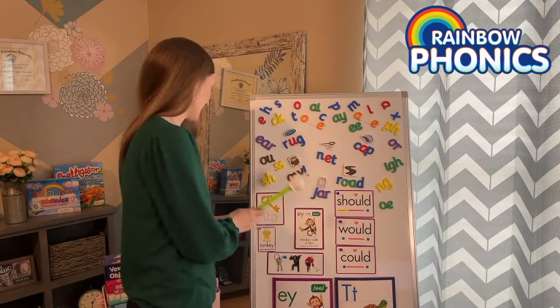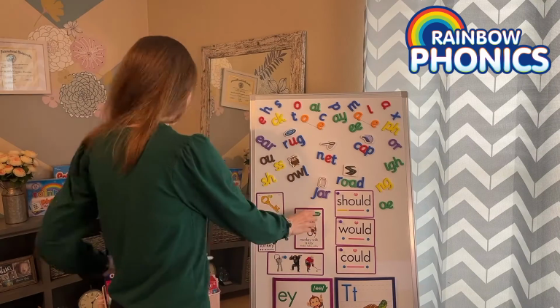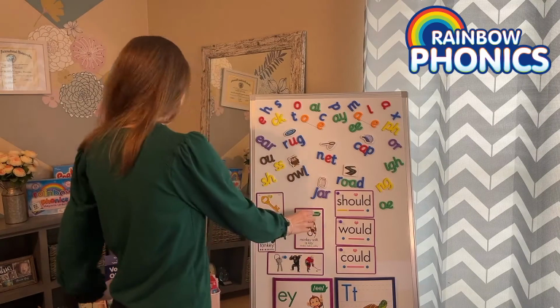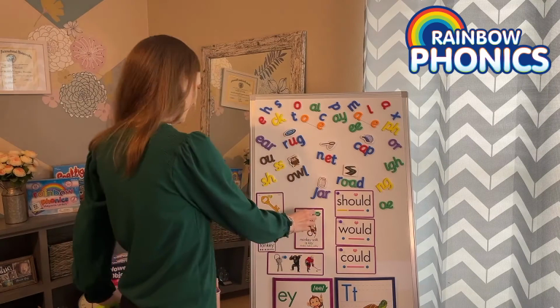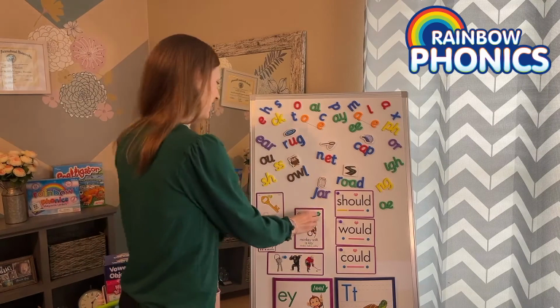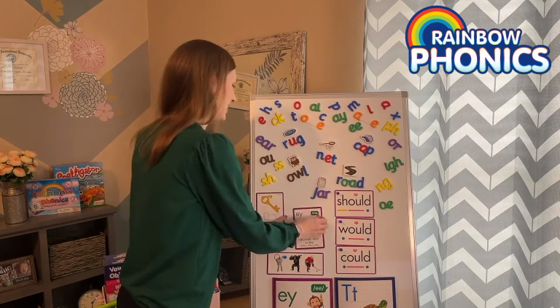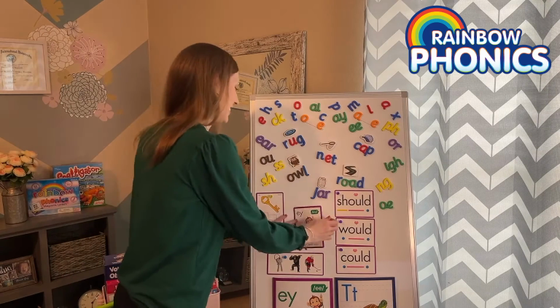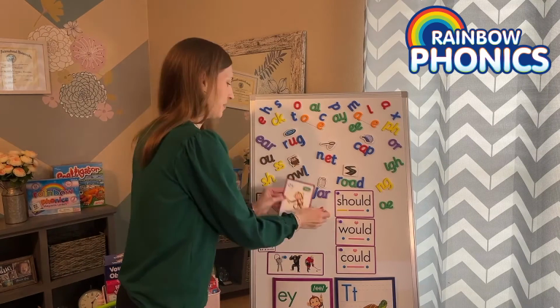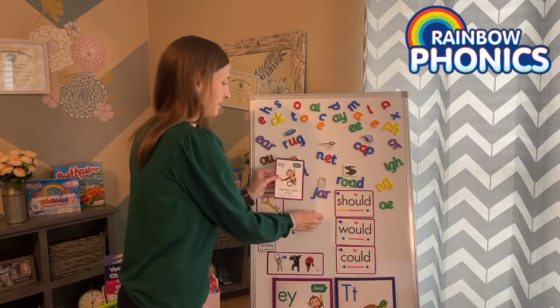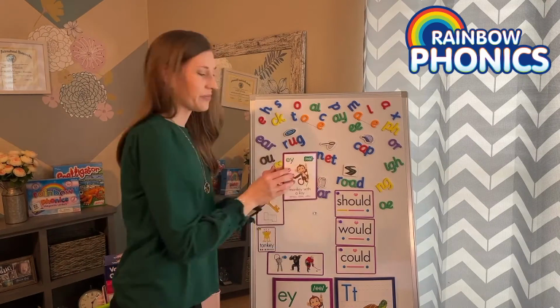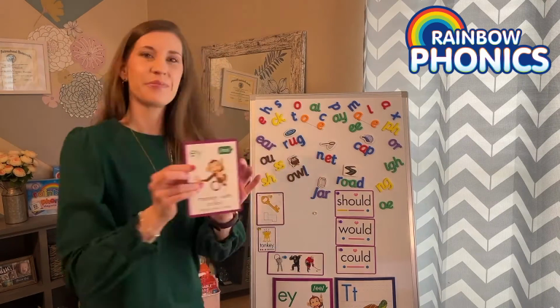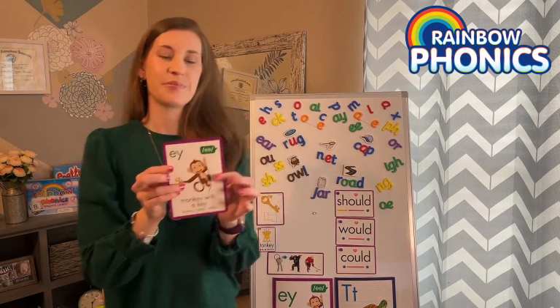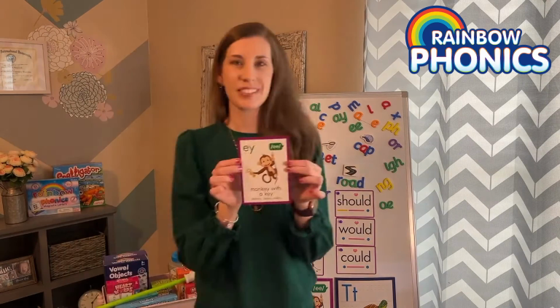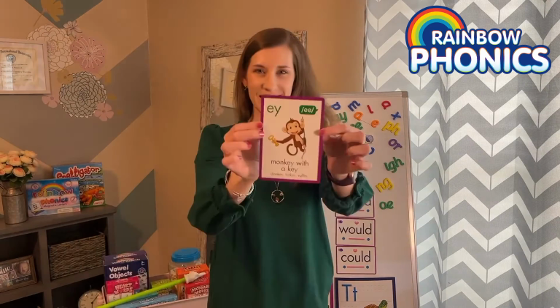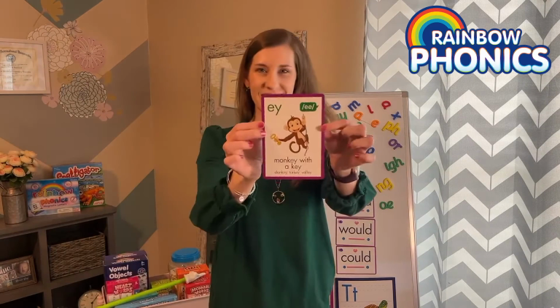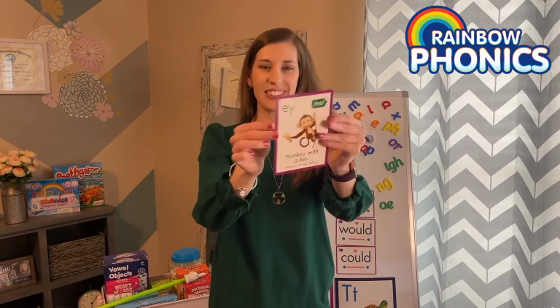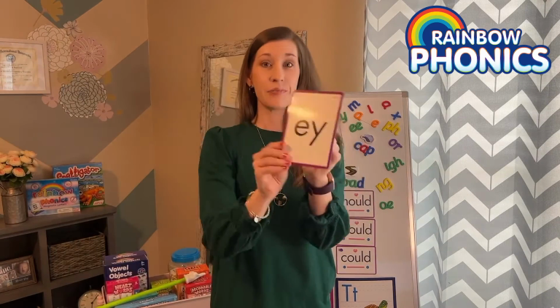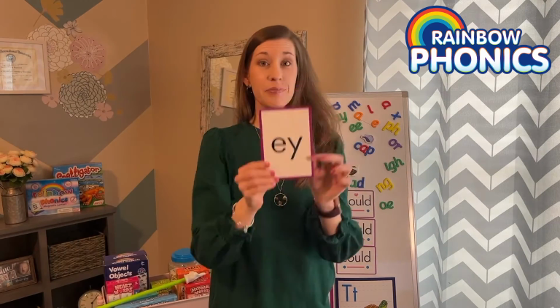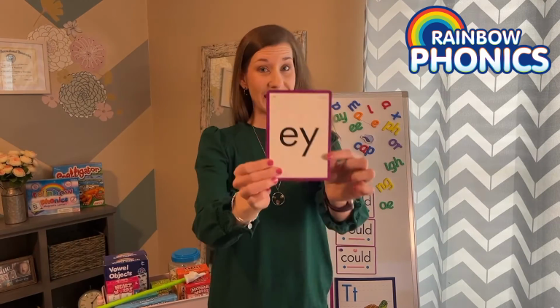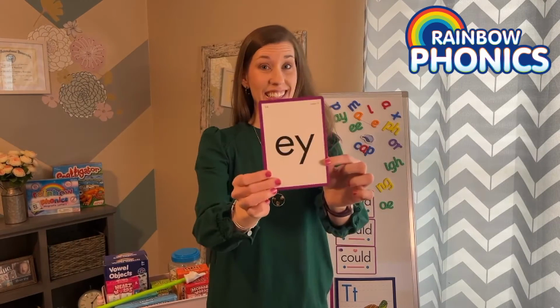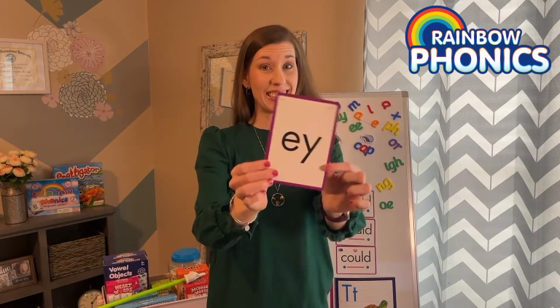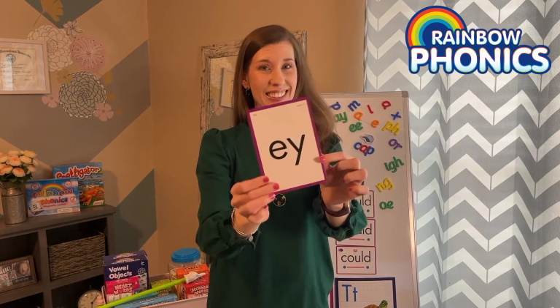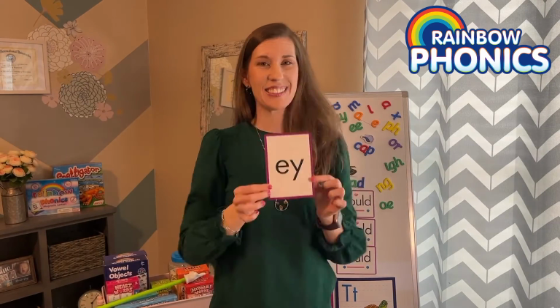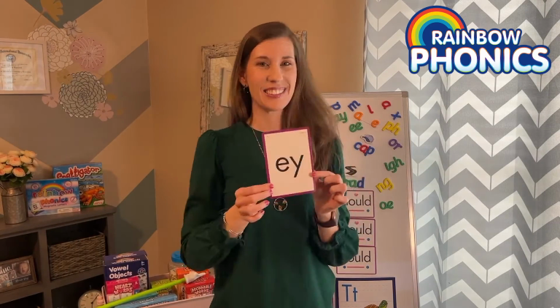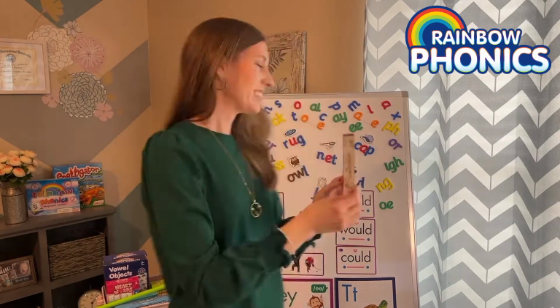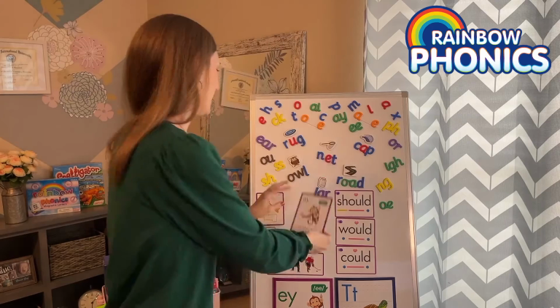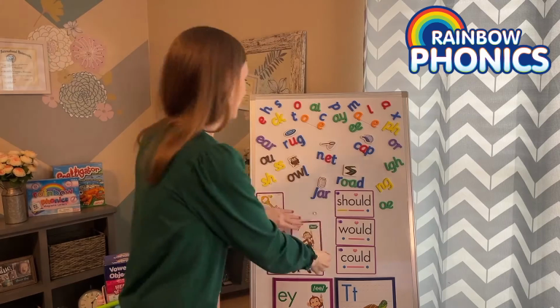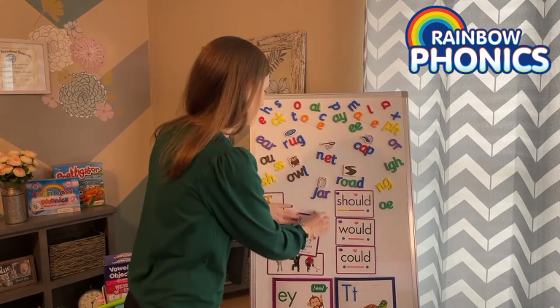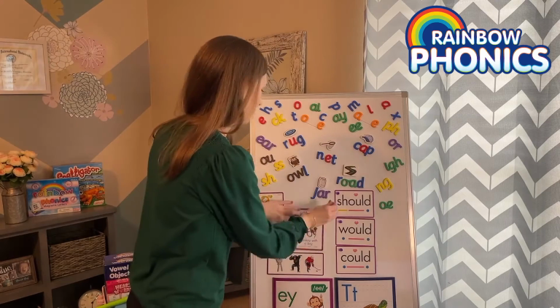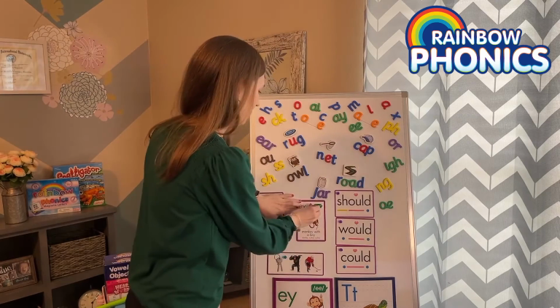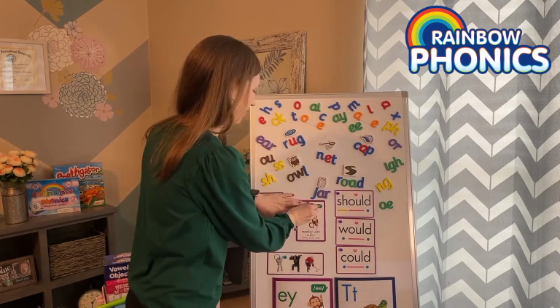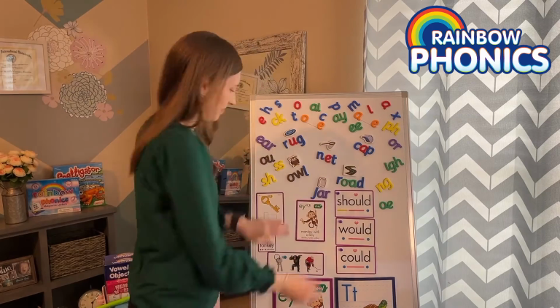Thanks for stepping into the colorful world of Rainbow Phonics, and stay tuned for more. Happy reading!